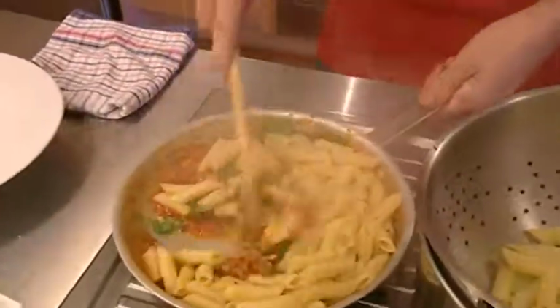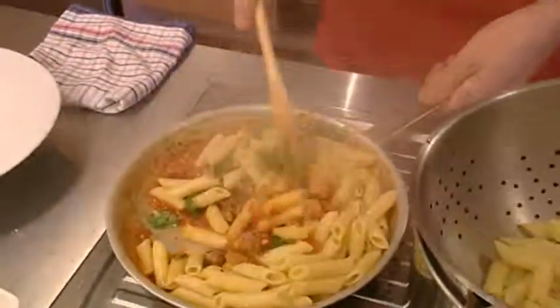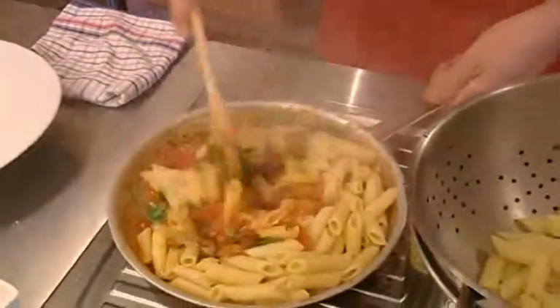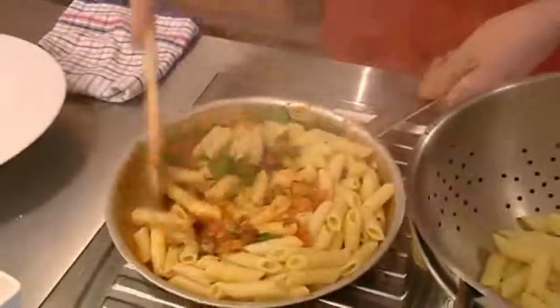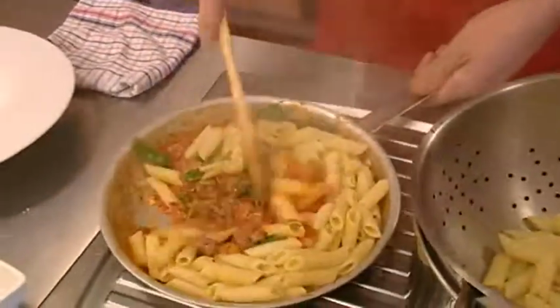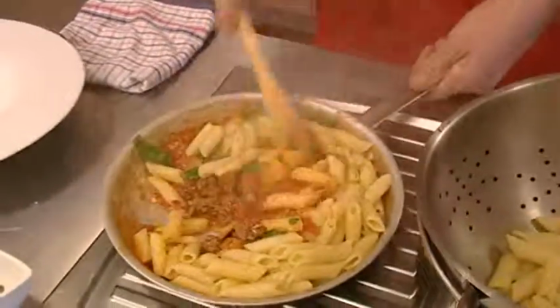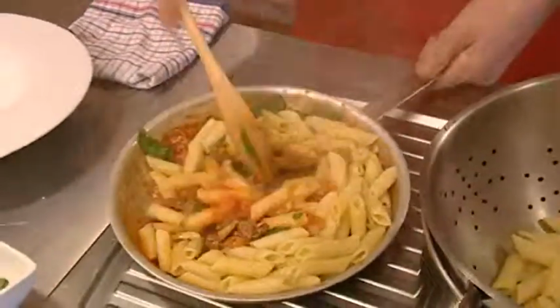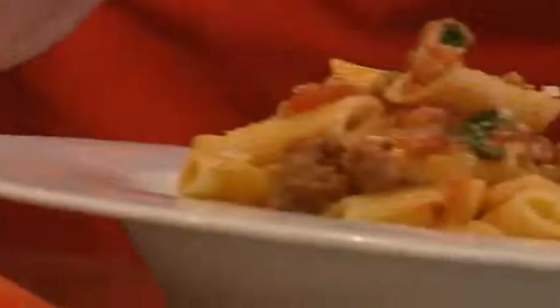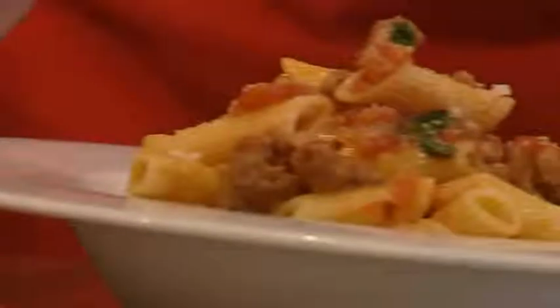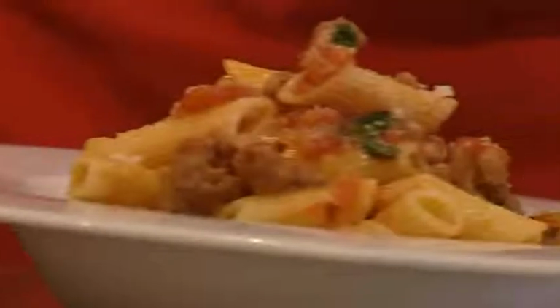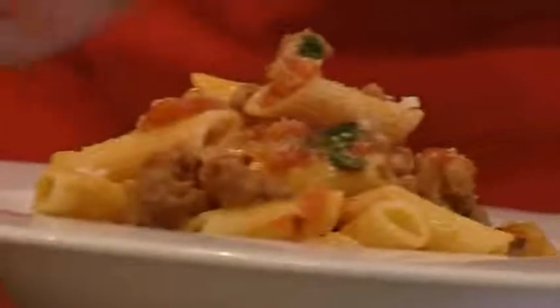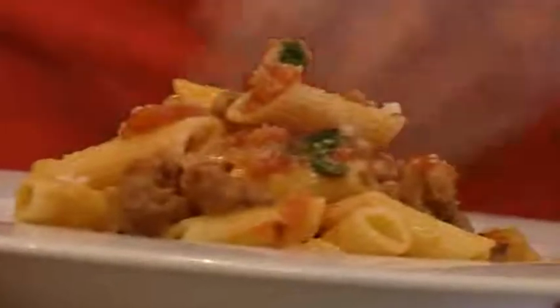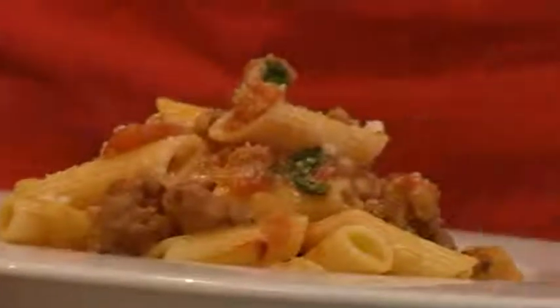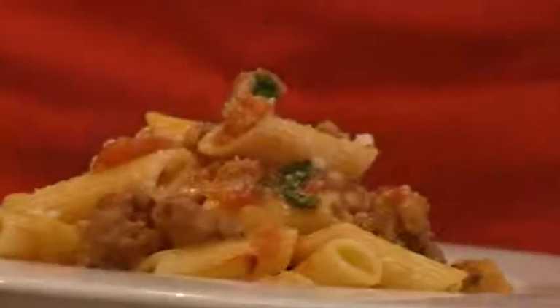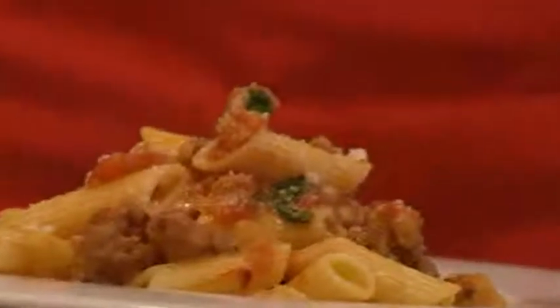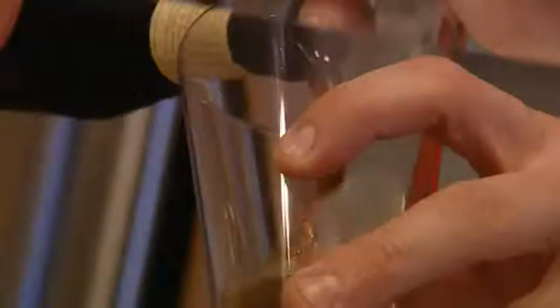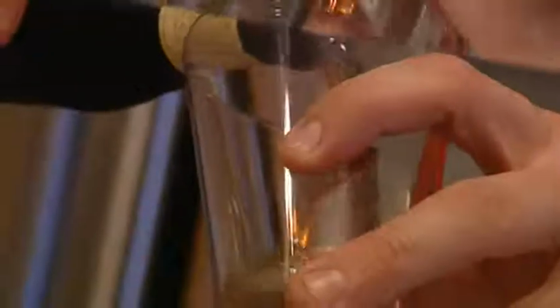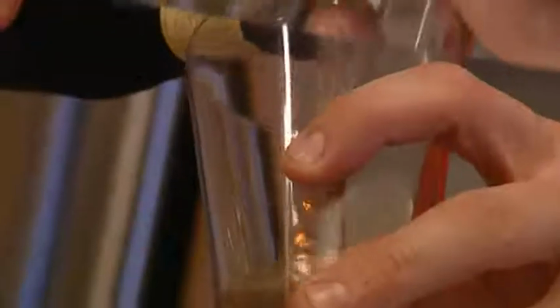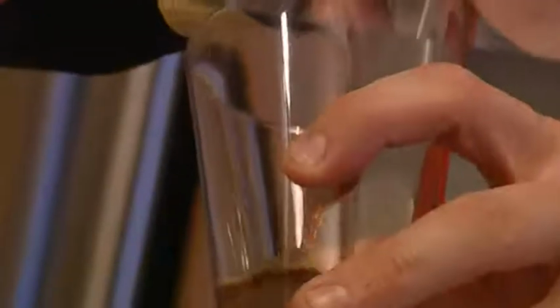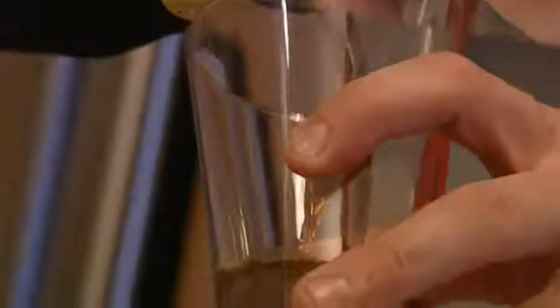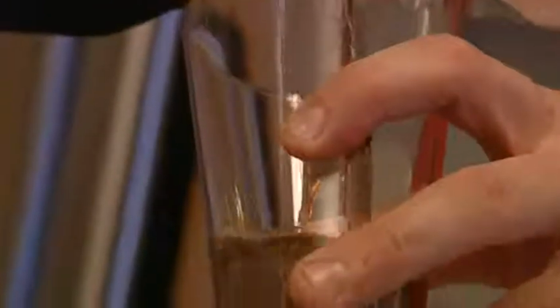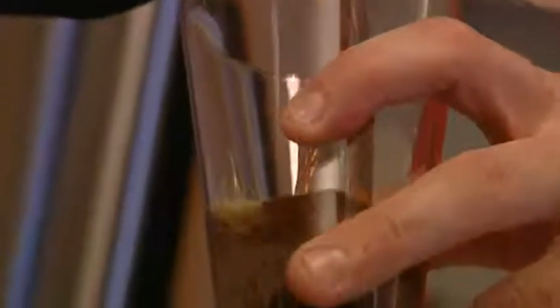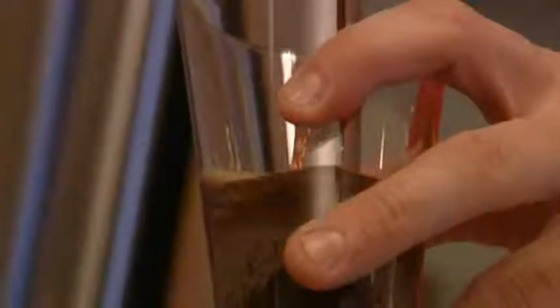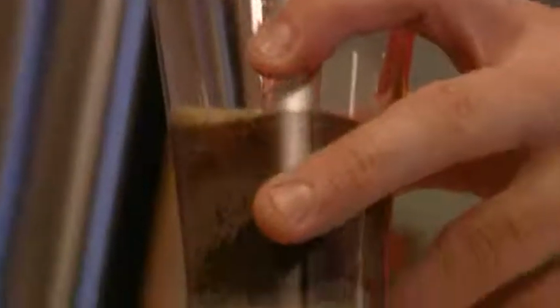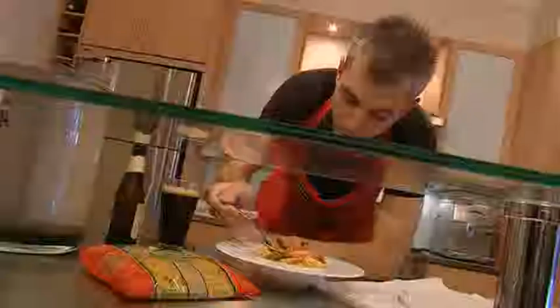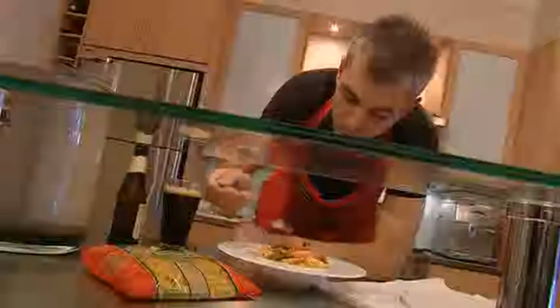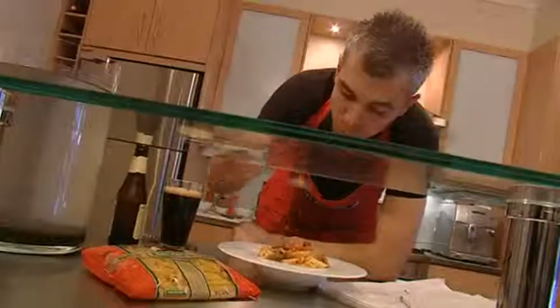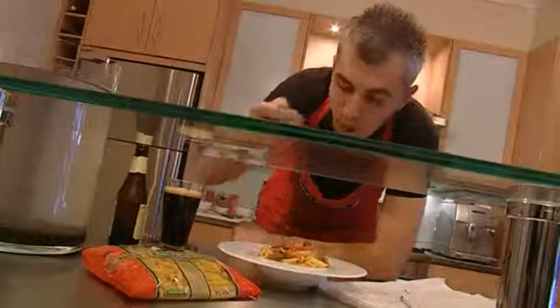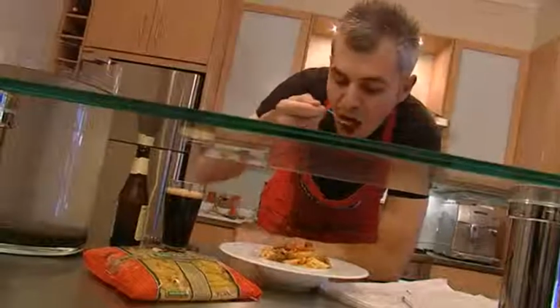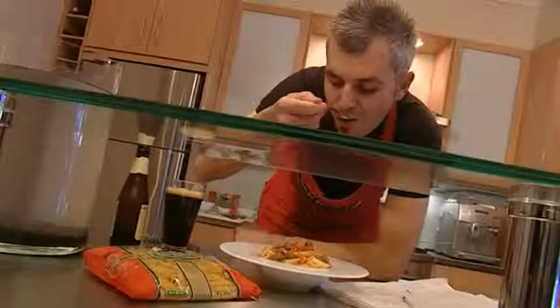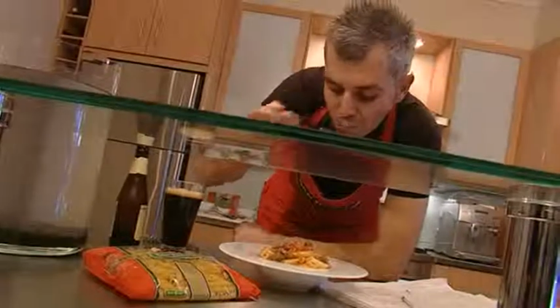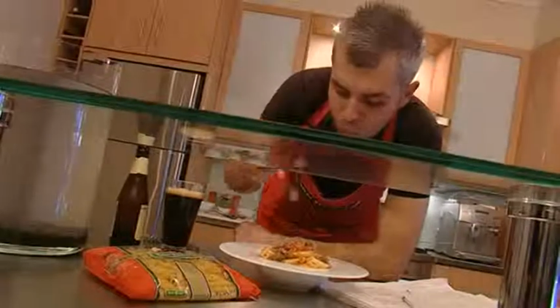There you go — penne with cacciatore sausage, eggplant, fresh tomato, chilli and garlic.